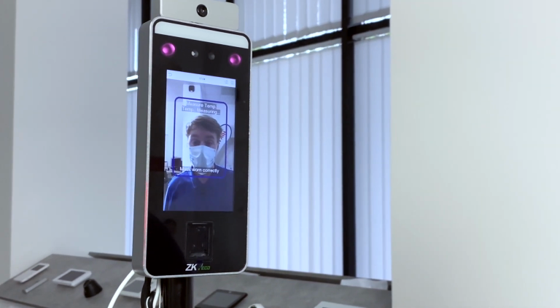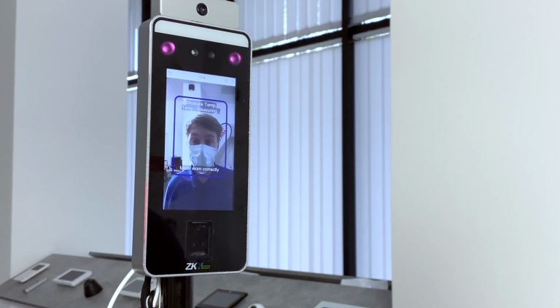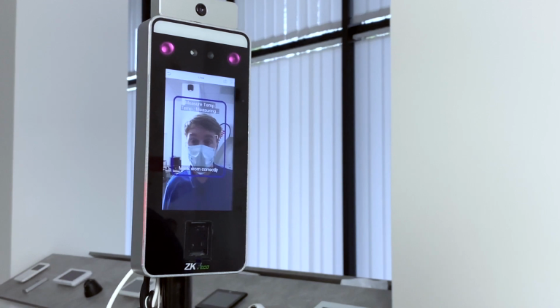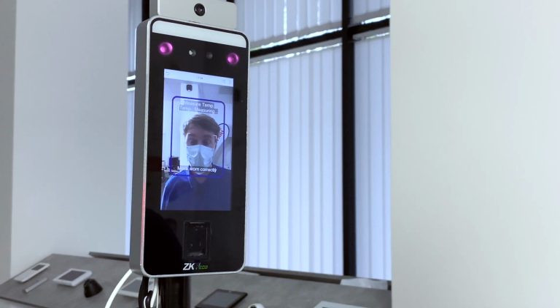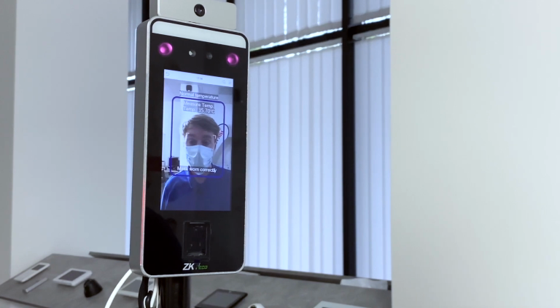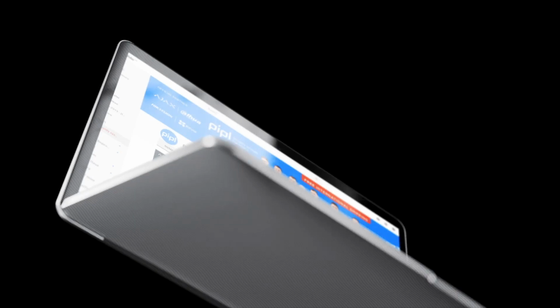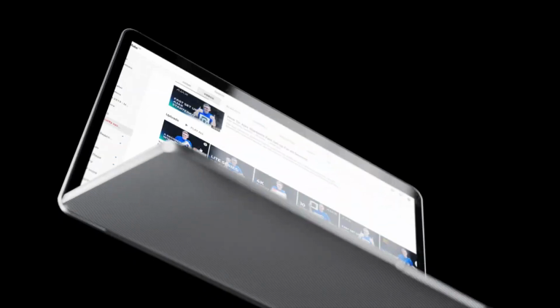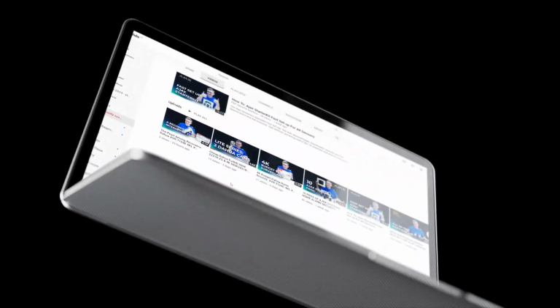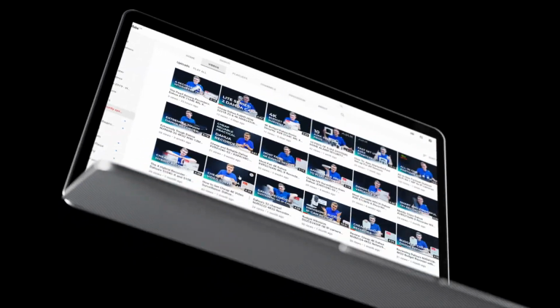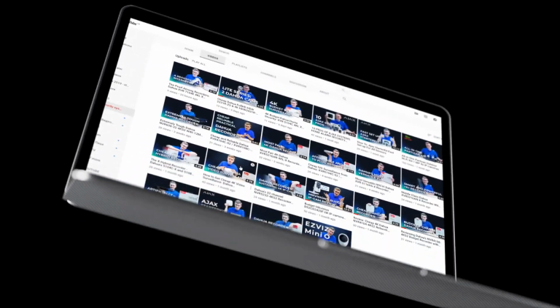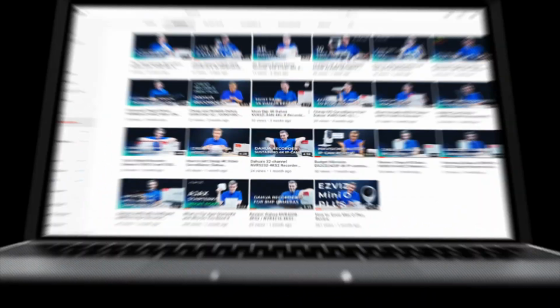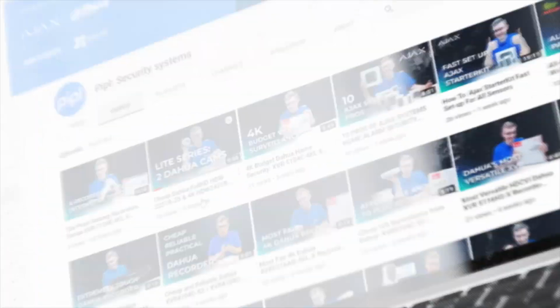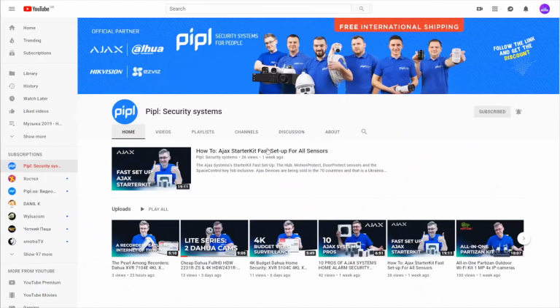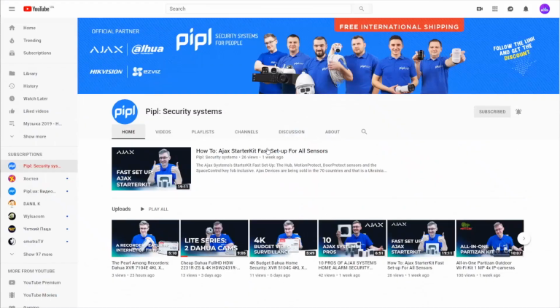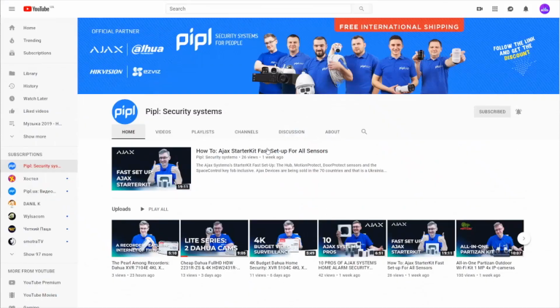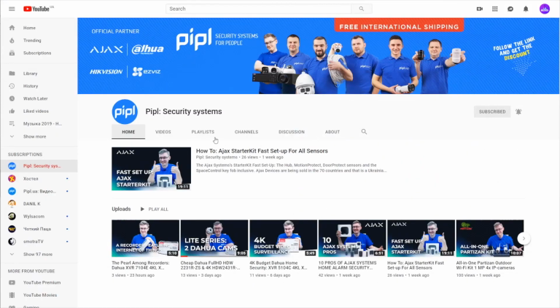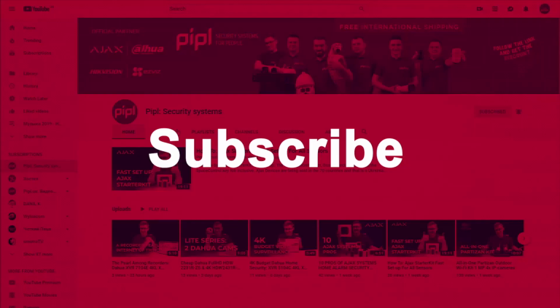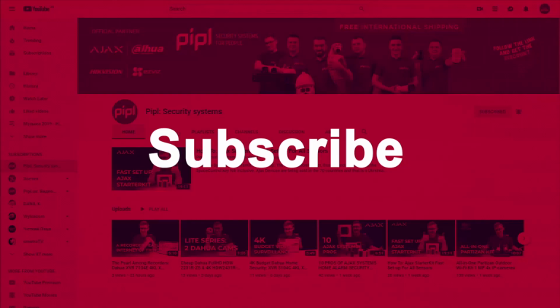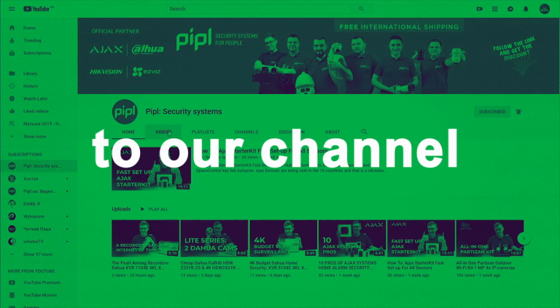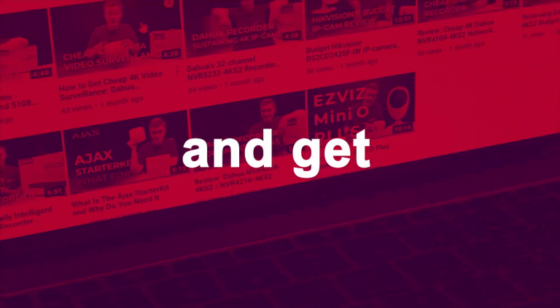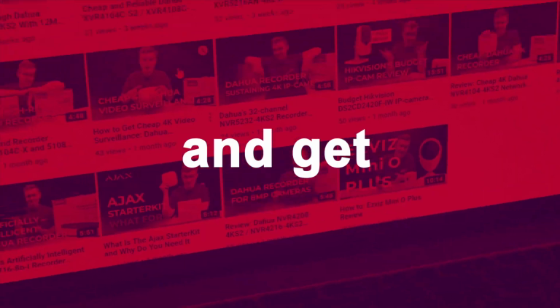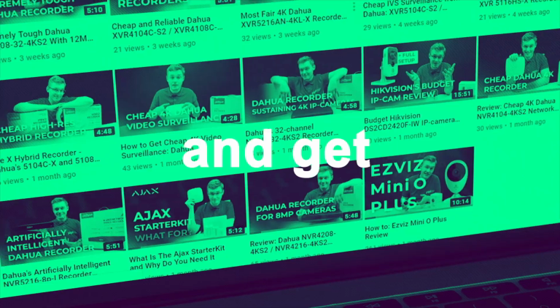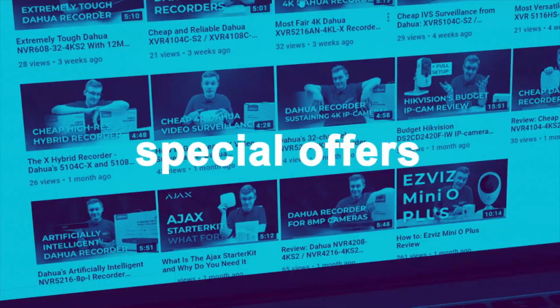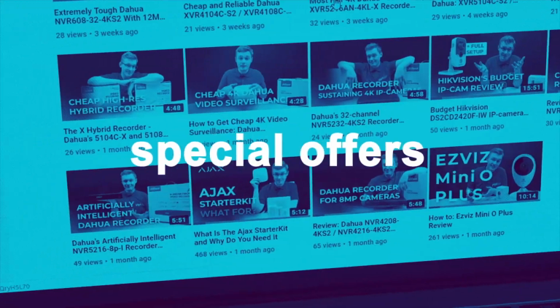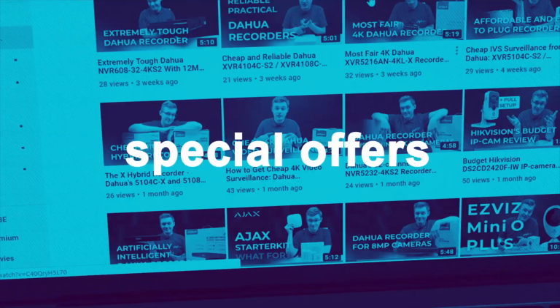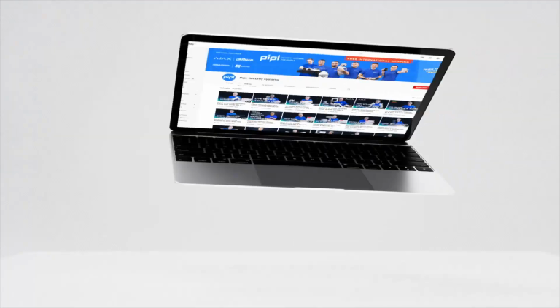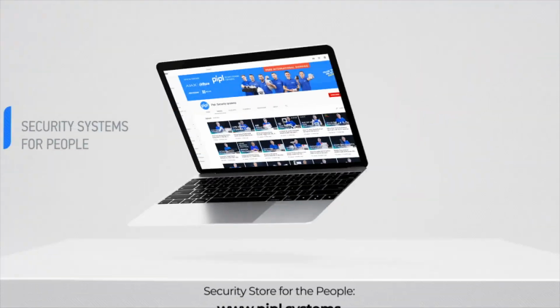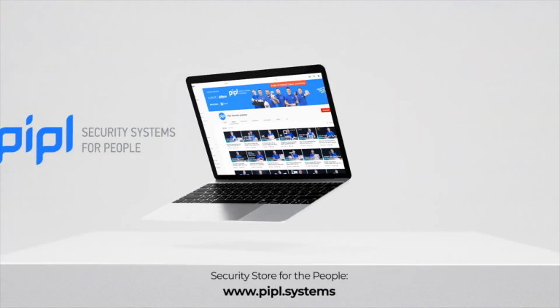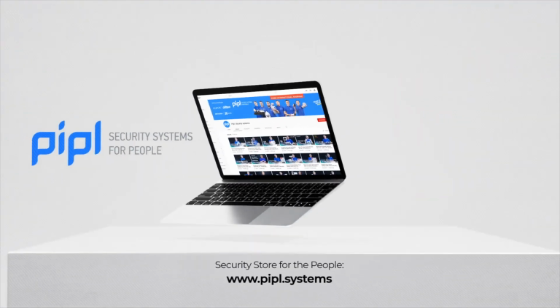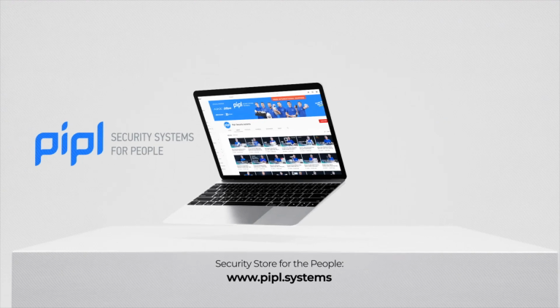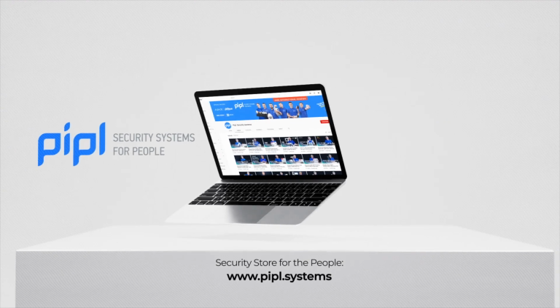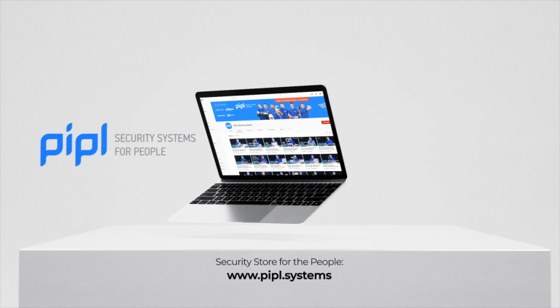Subscribe to People Systems YouTube channel and get your special offer on every deal.